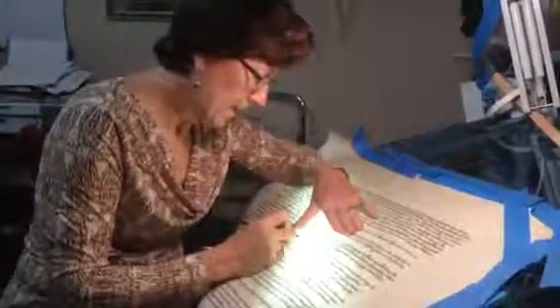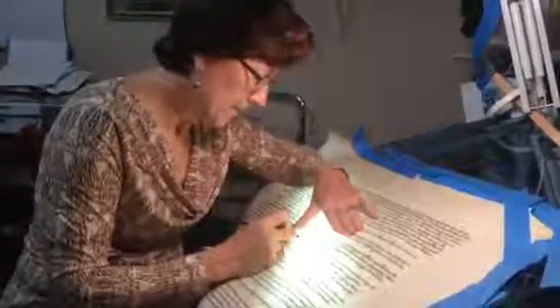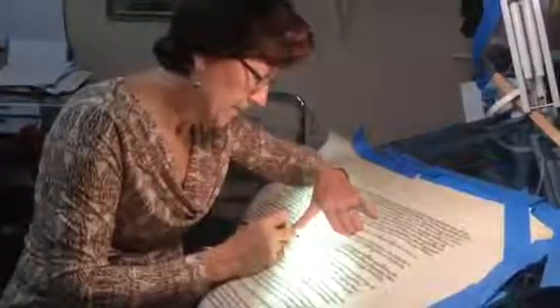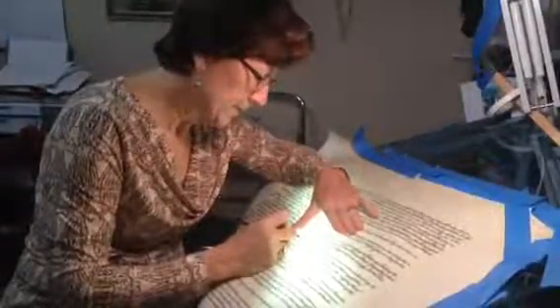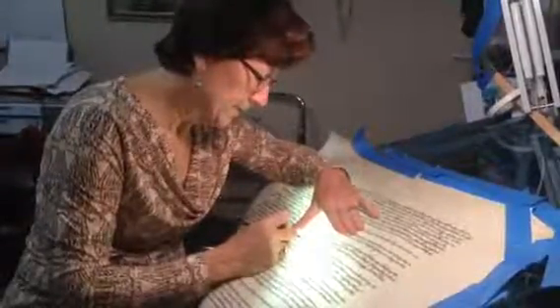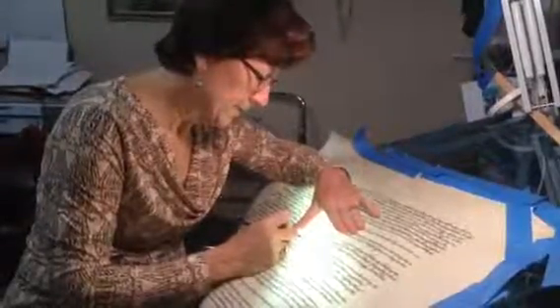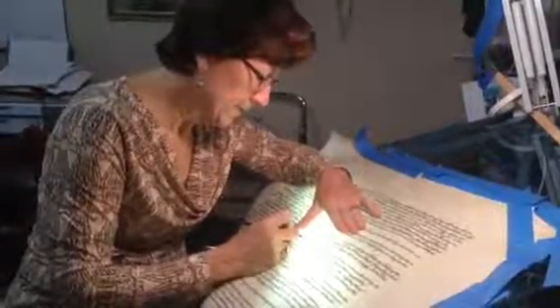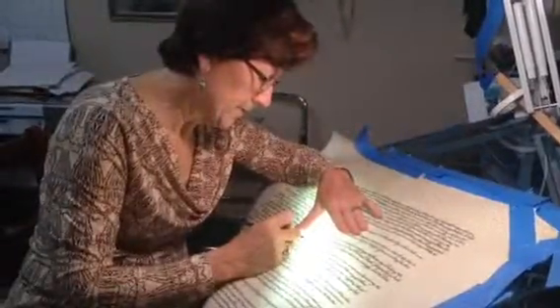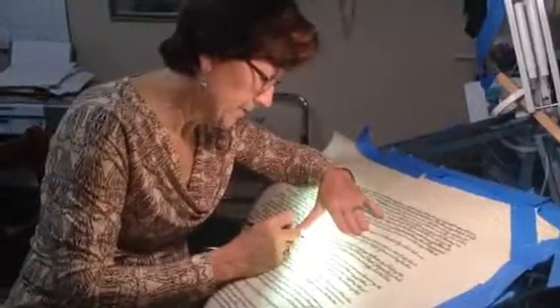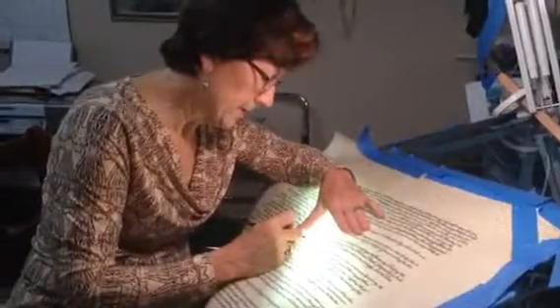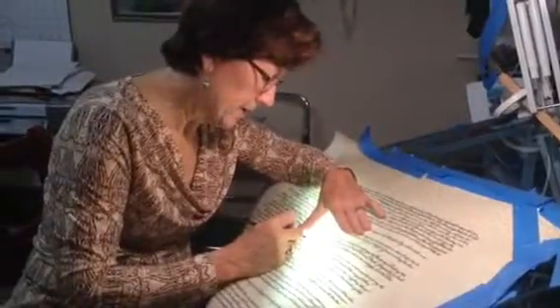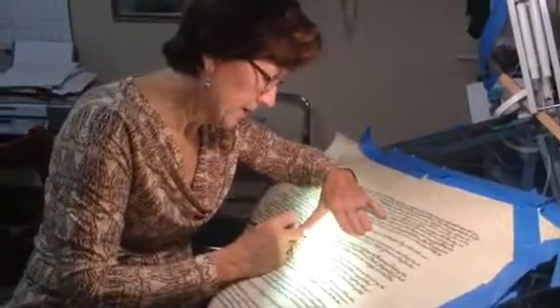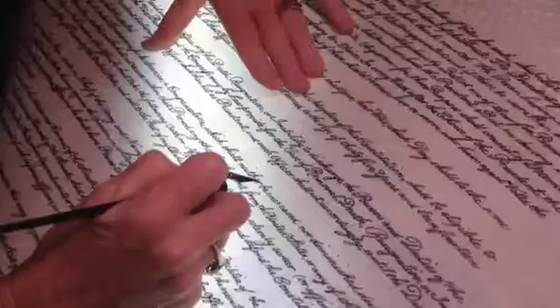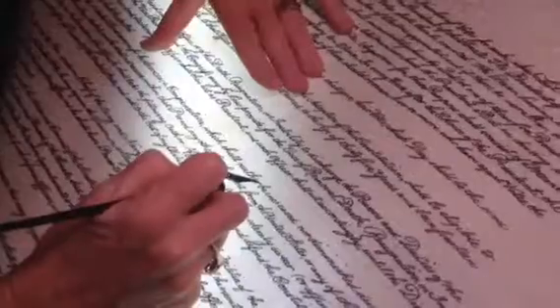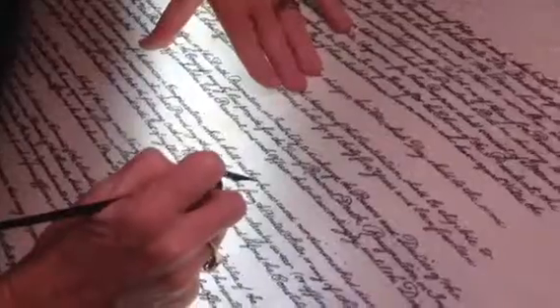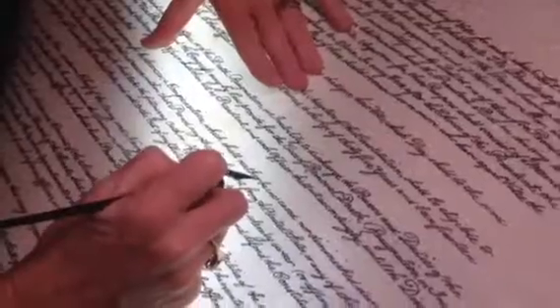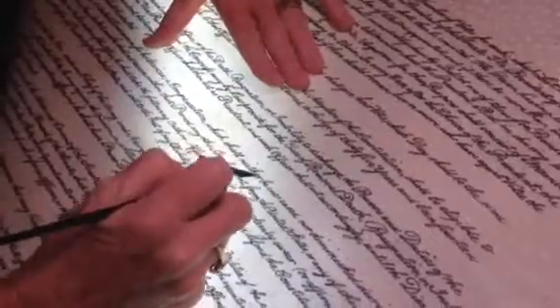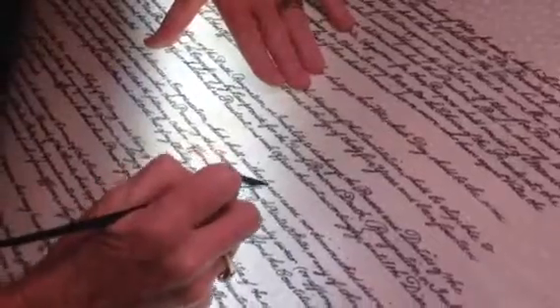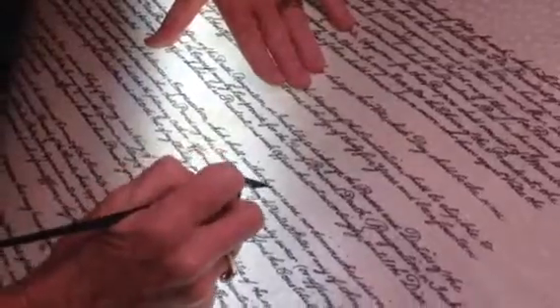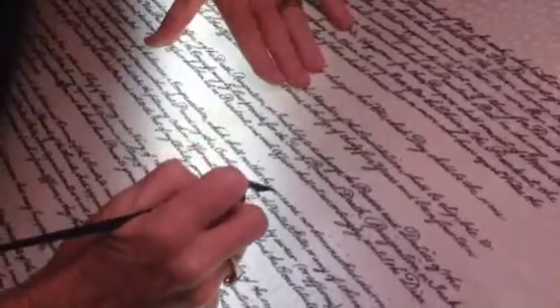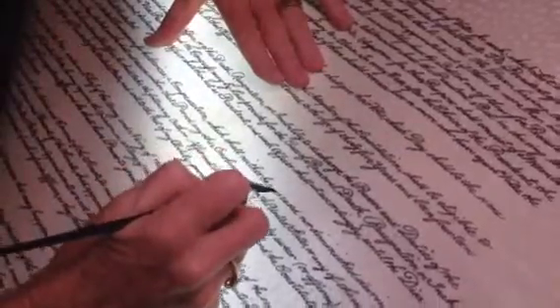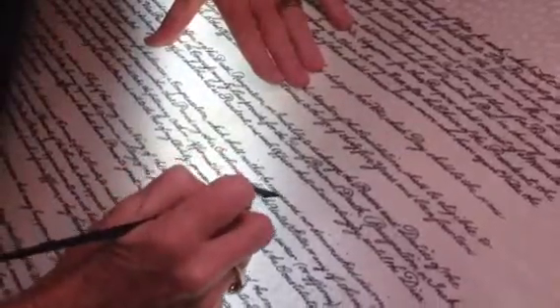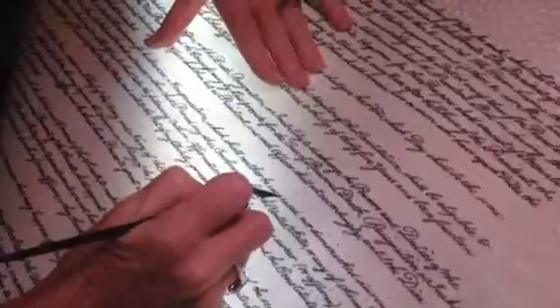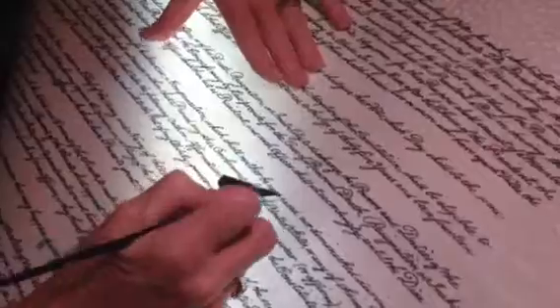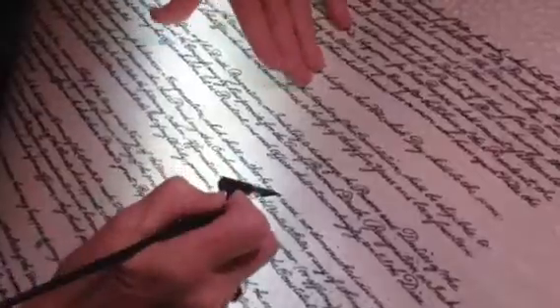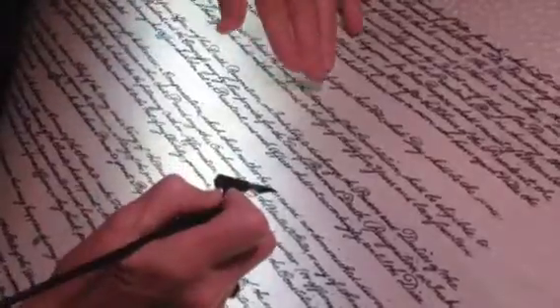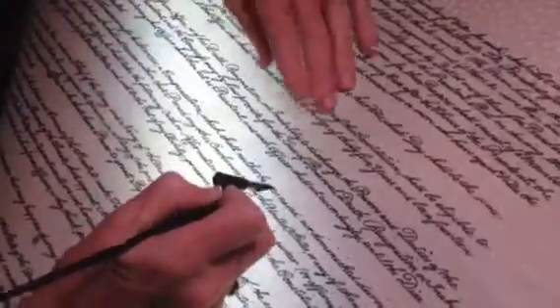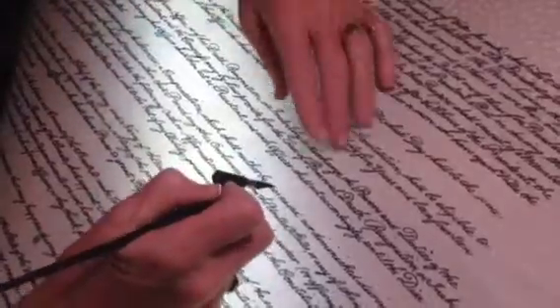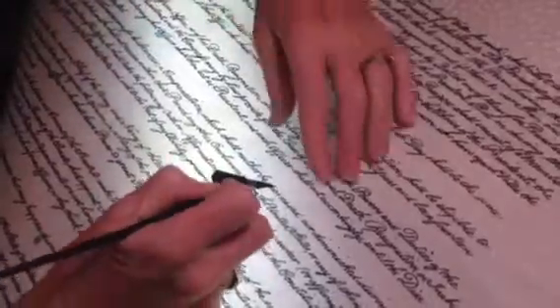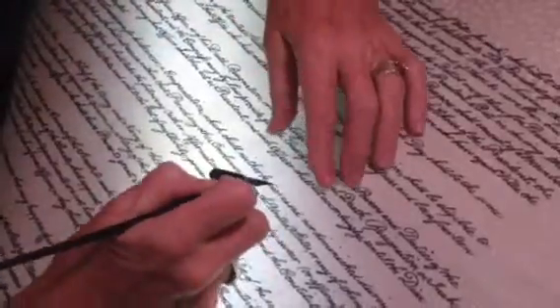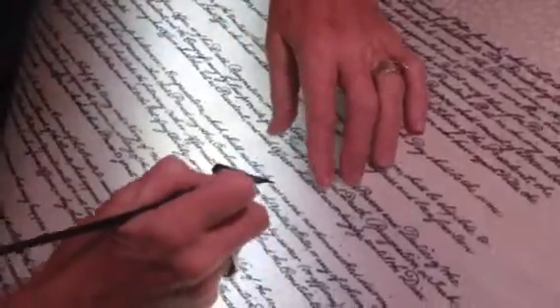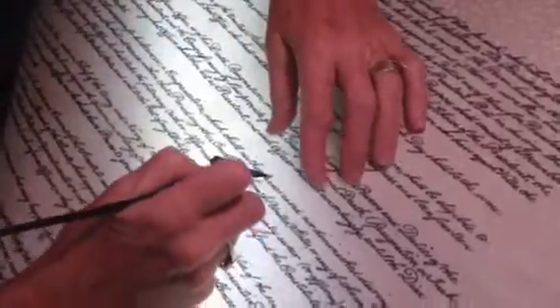Savage says the Constitution should be ready for delivery by the end of the month. She's putting the final touches on it now.